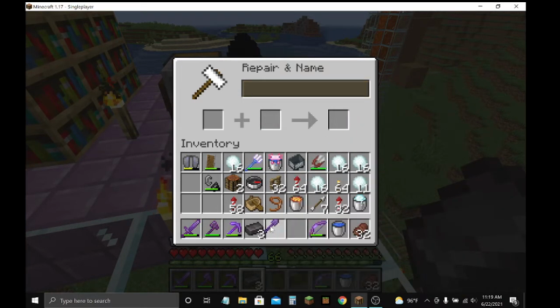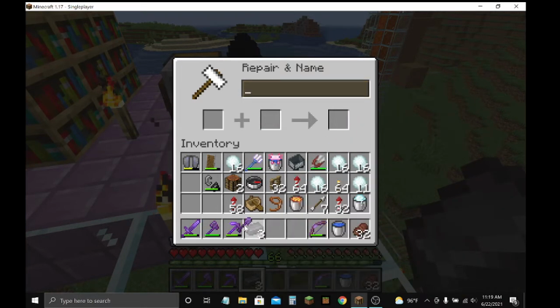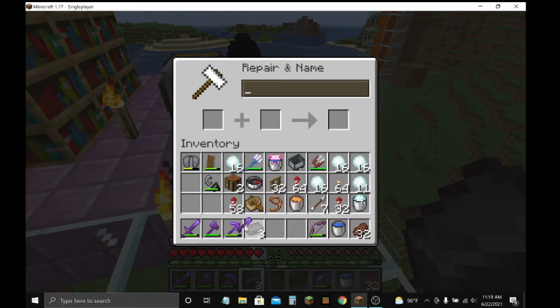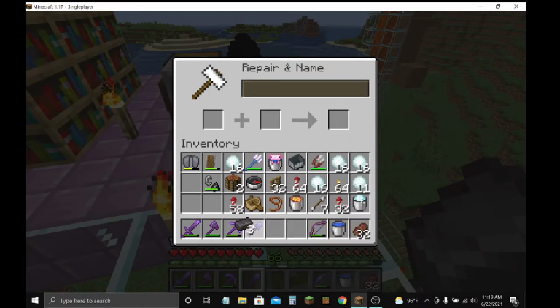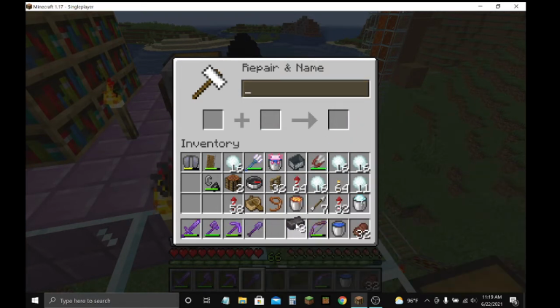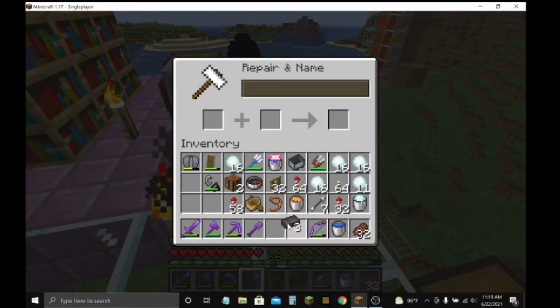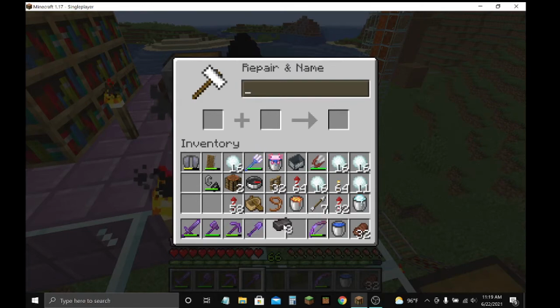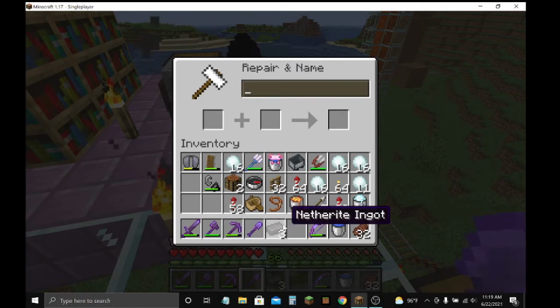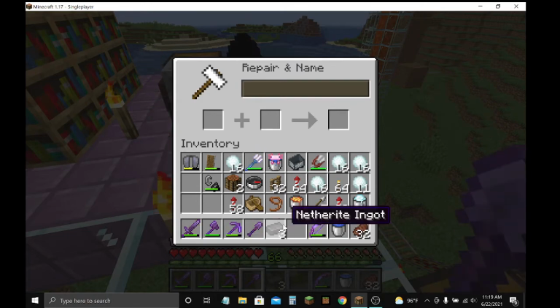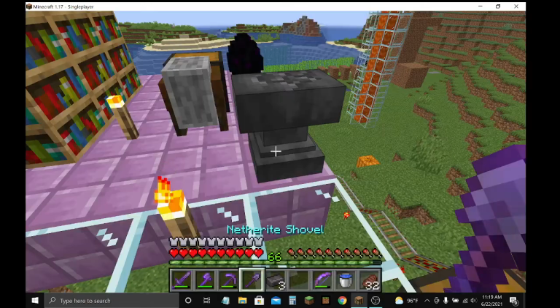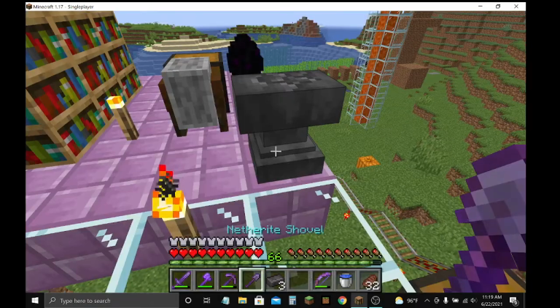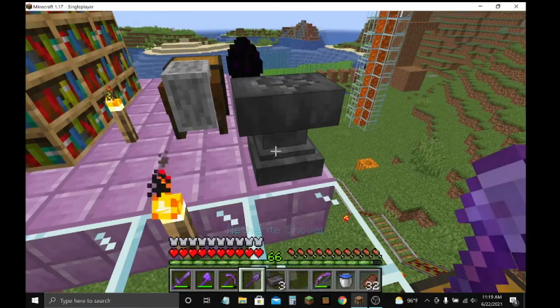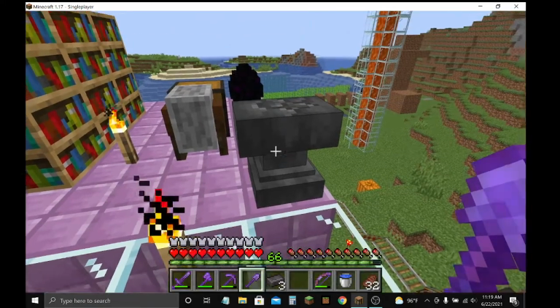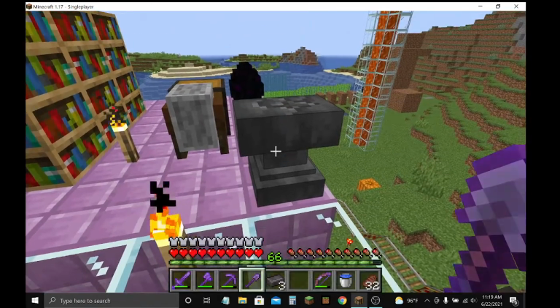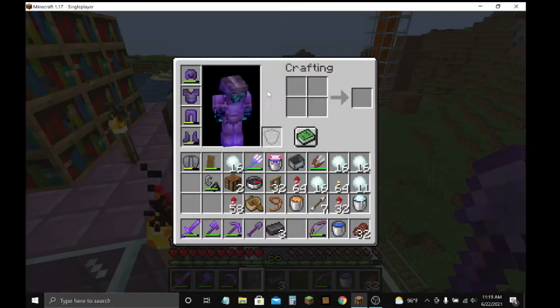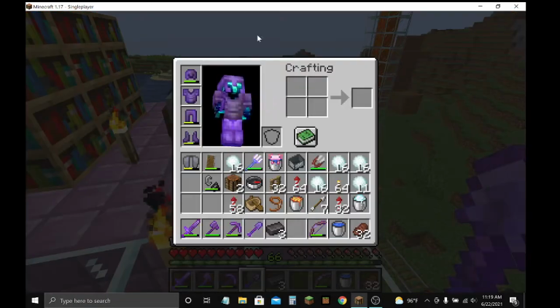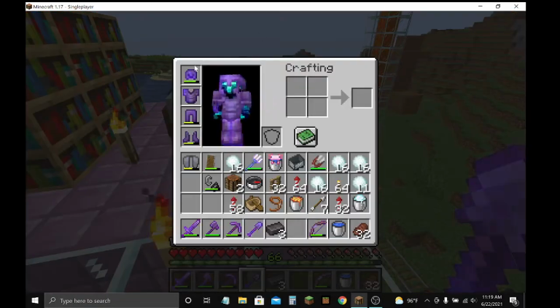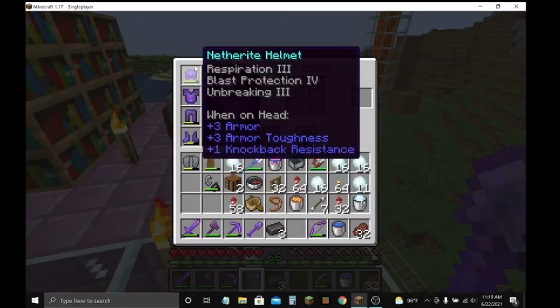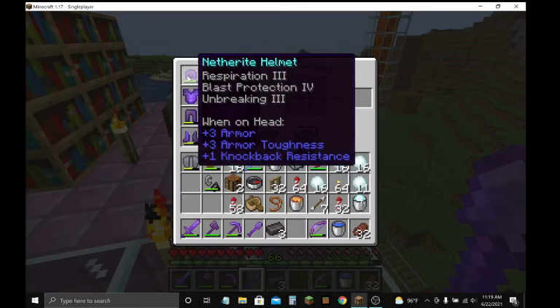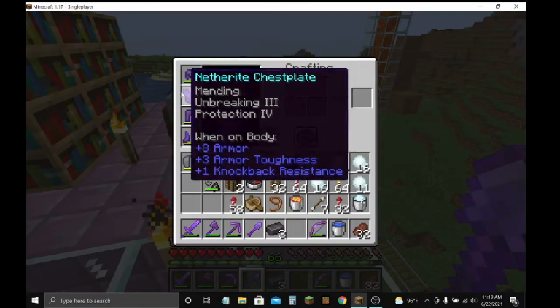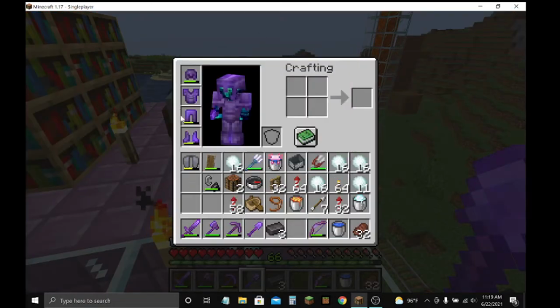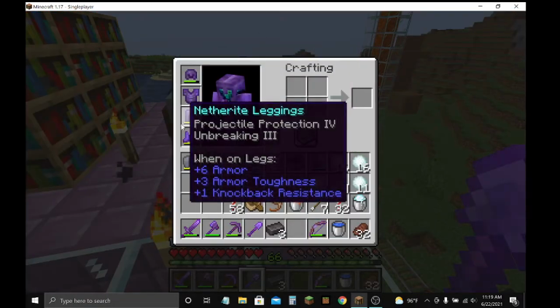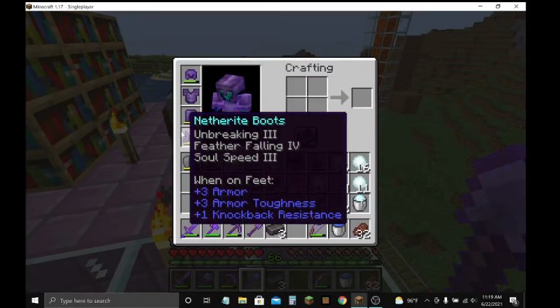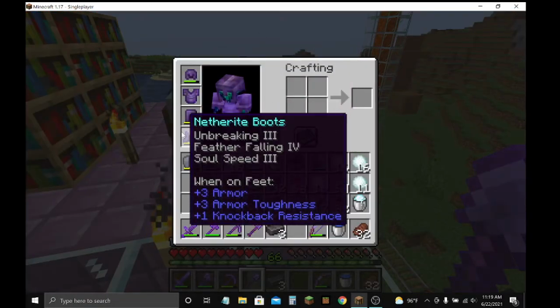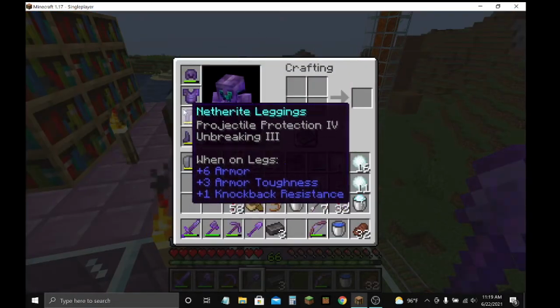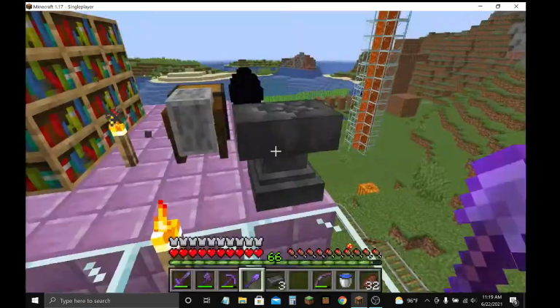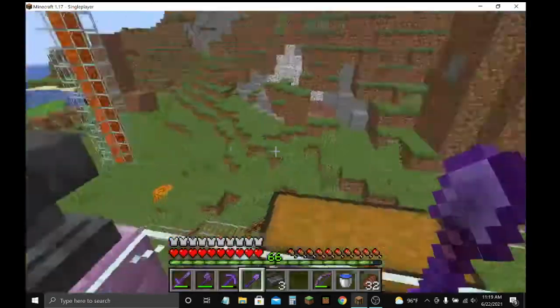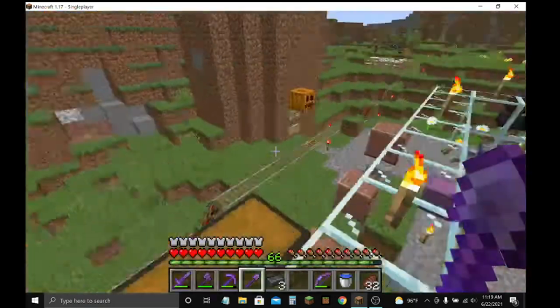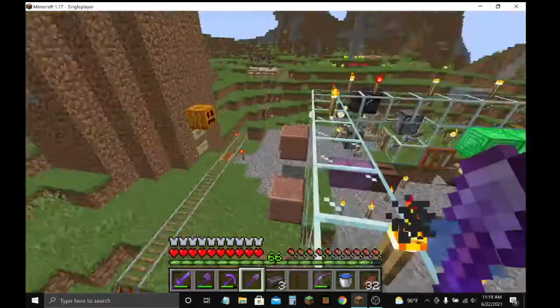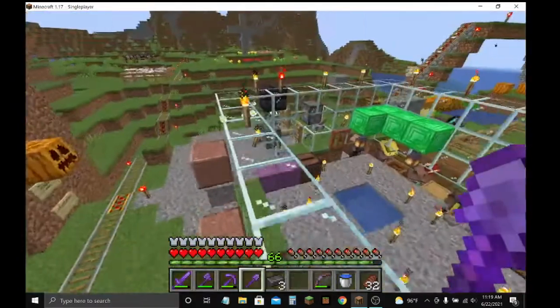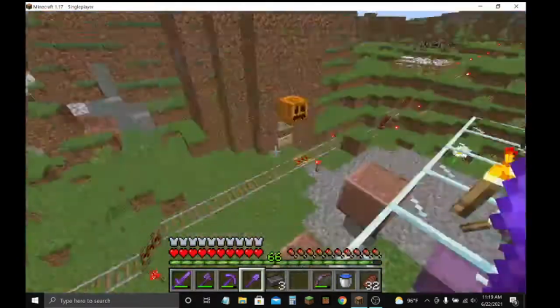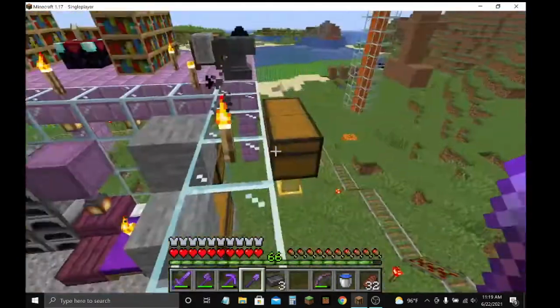Now, if you're using diamonds, use diamonds to repair your gear. I use gold for gold gear.